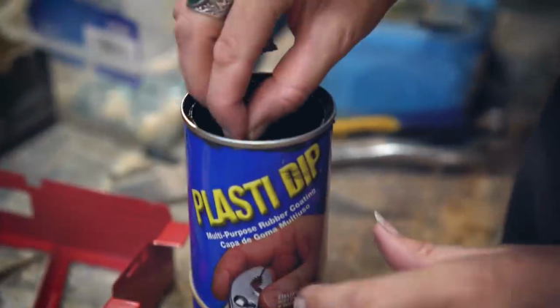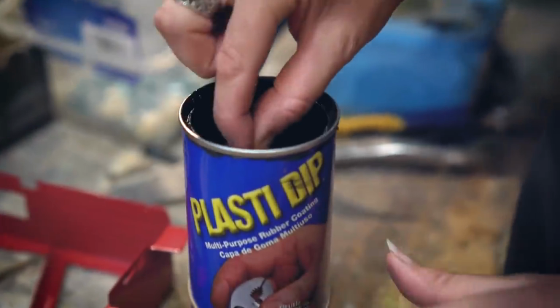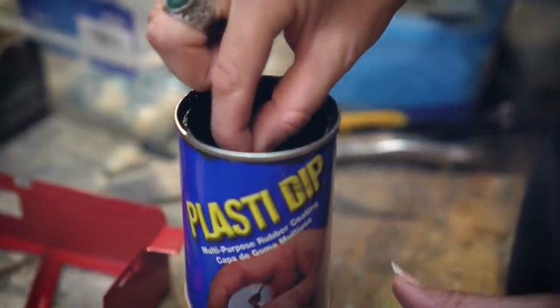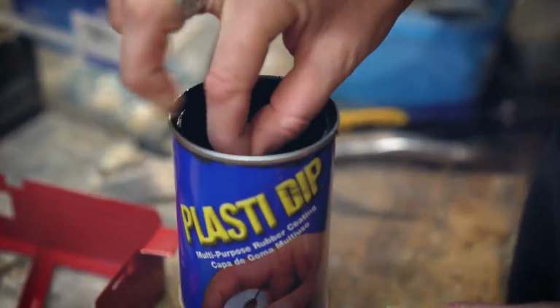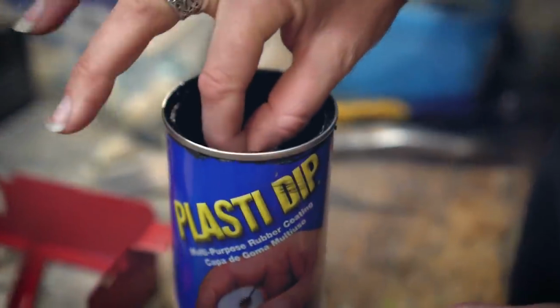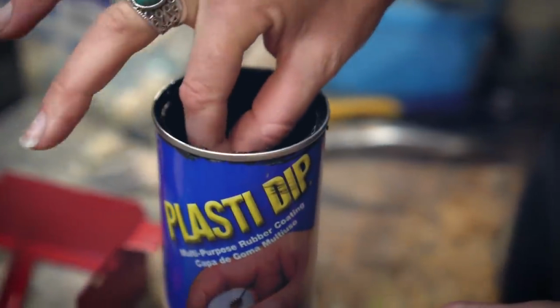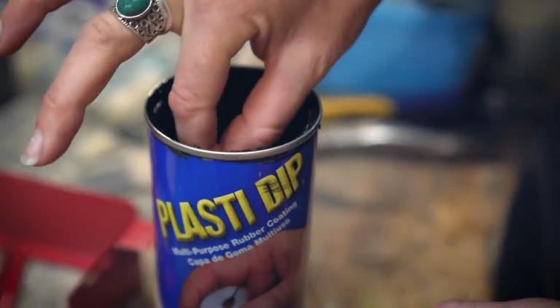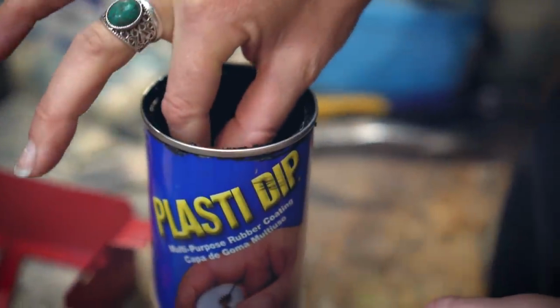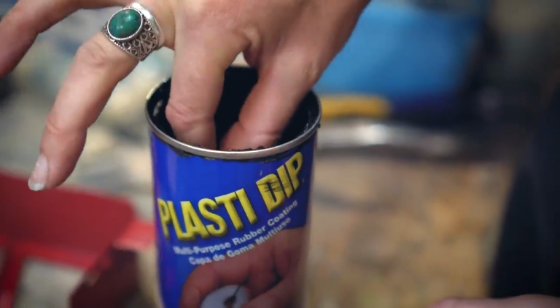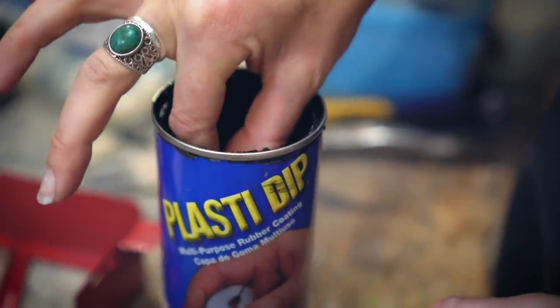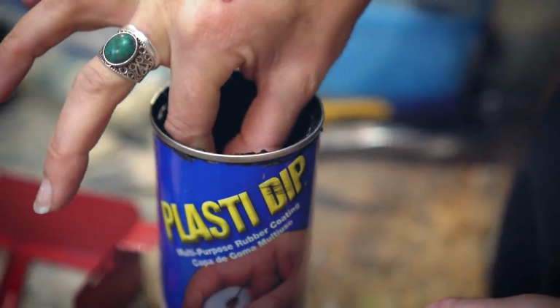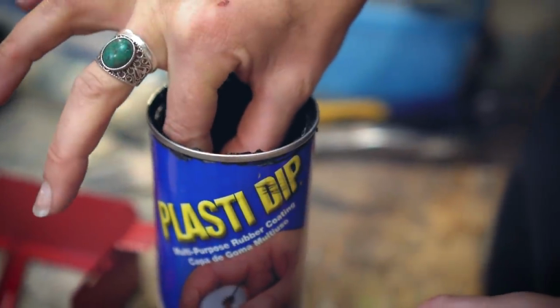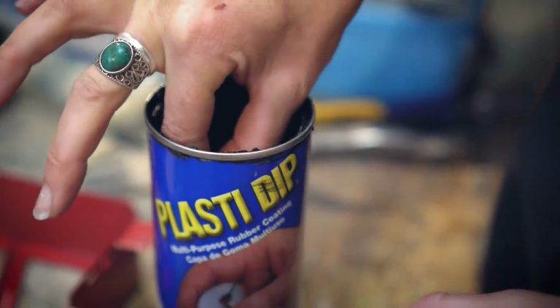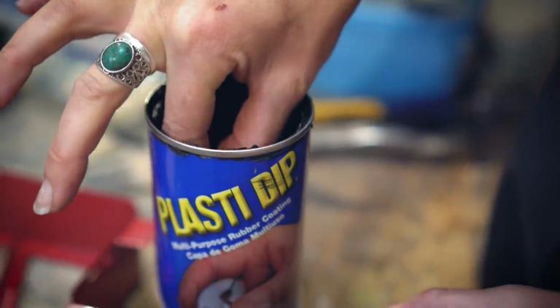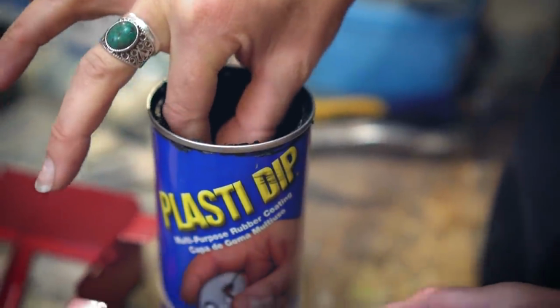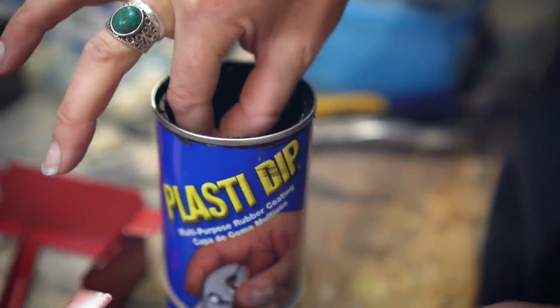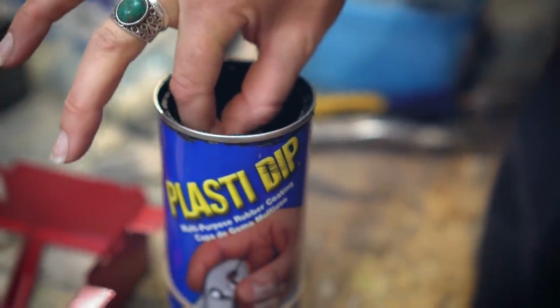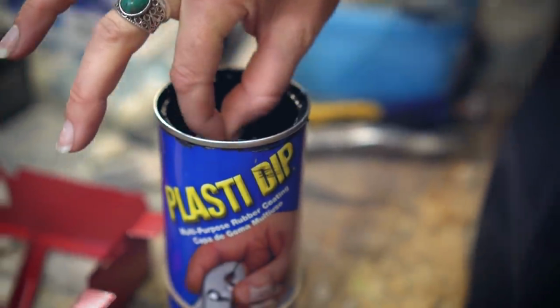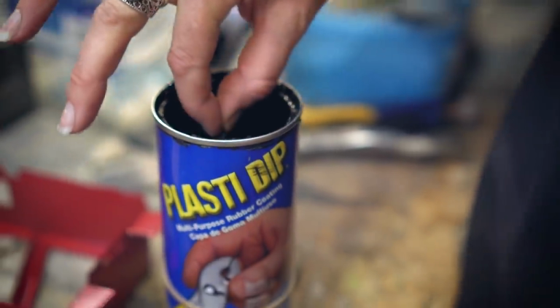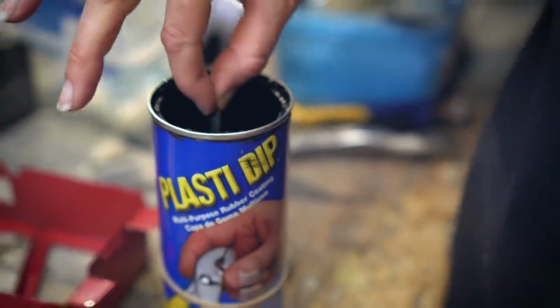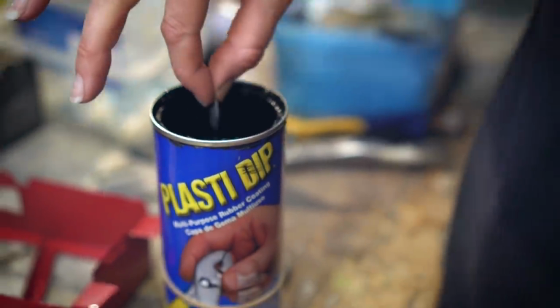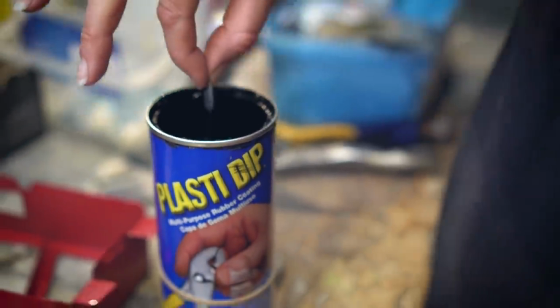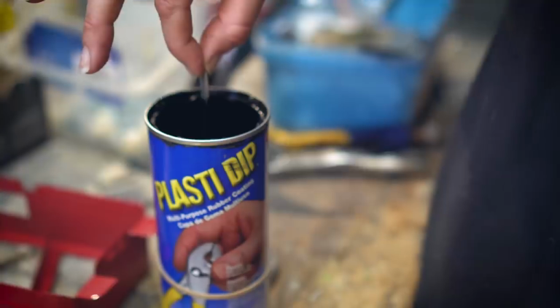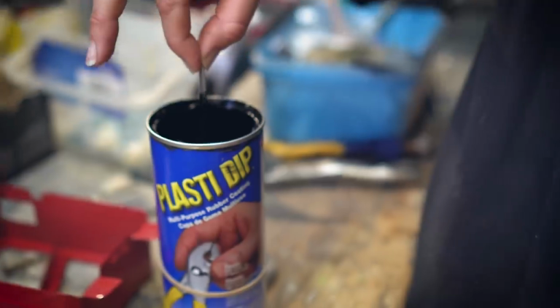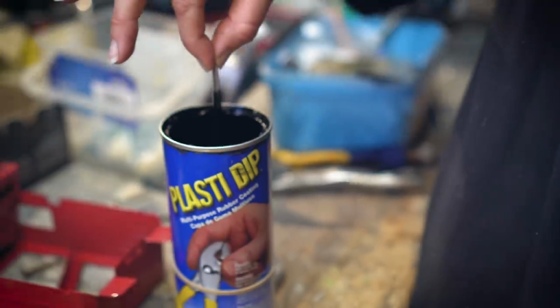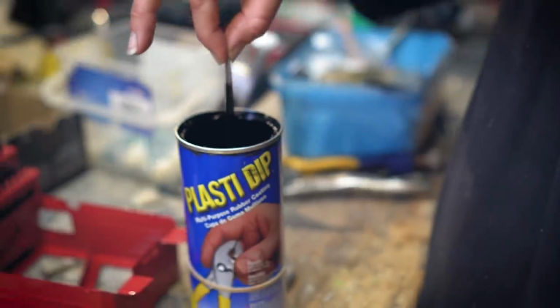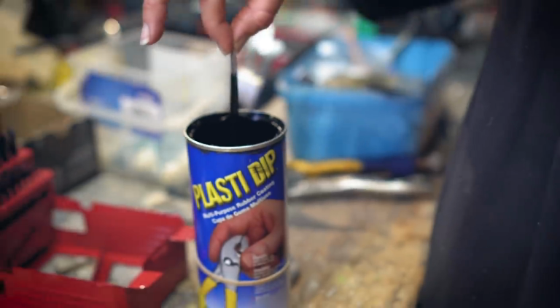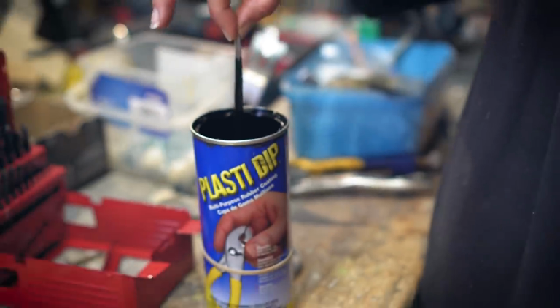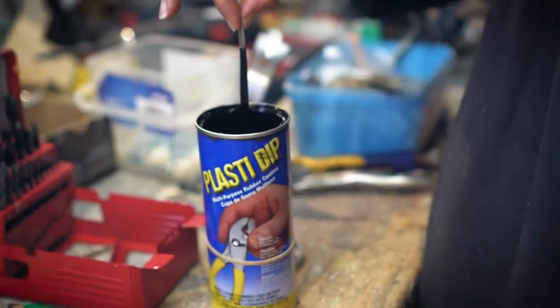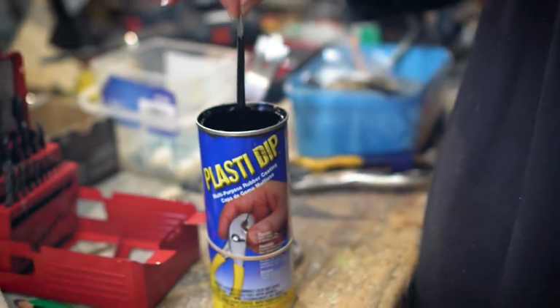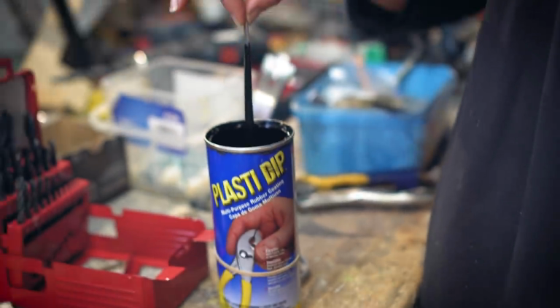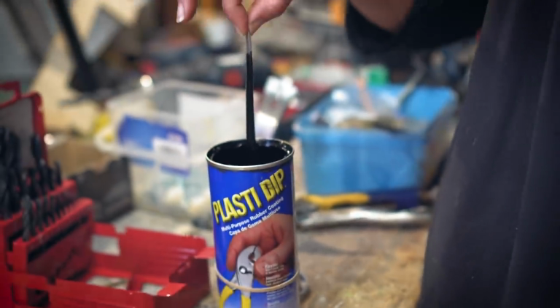I coat it in rubber so it should dry in about half an hour and give it a nice rubber coating.